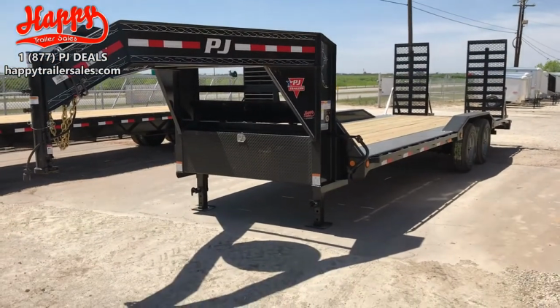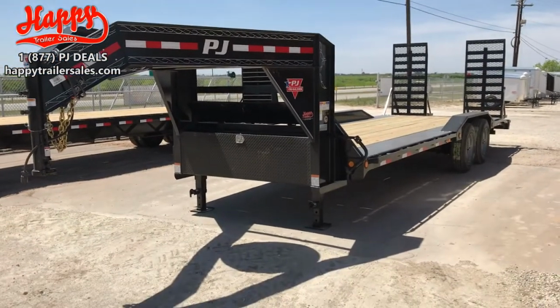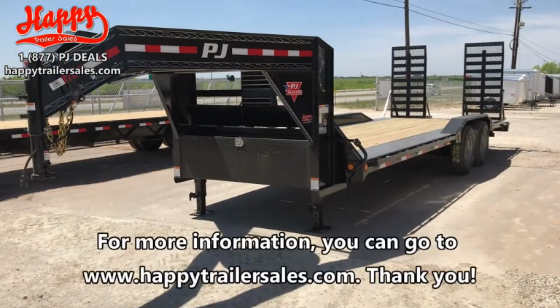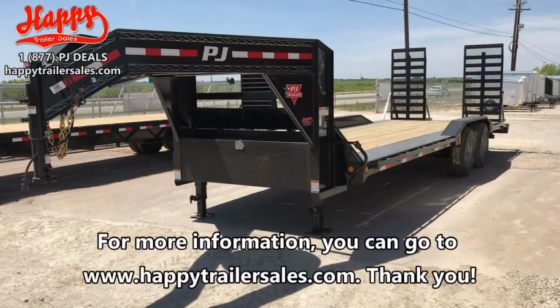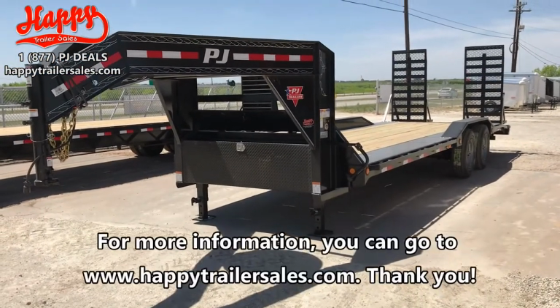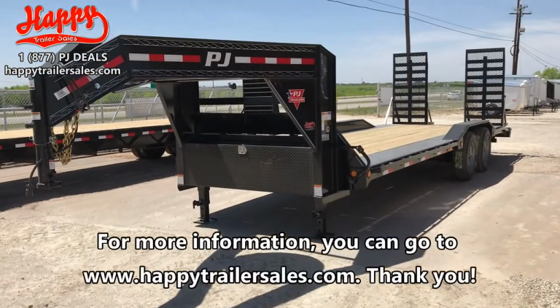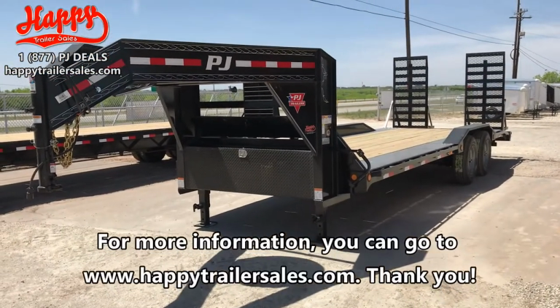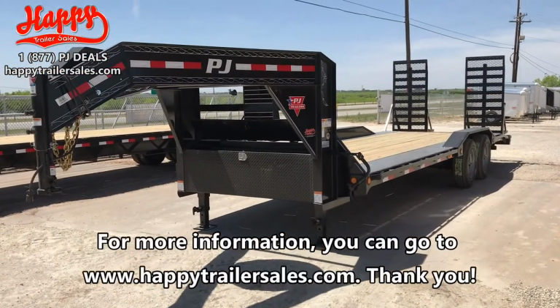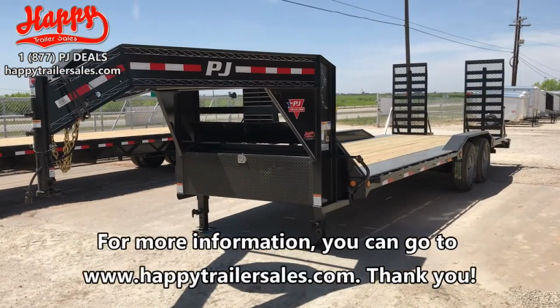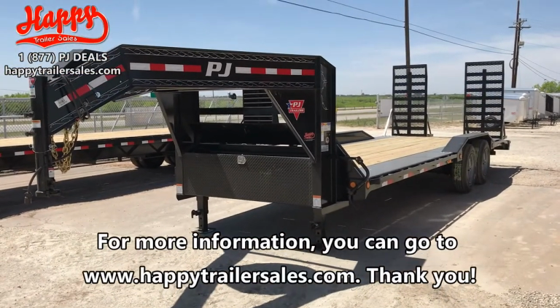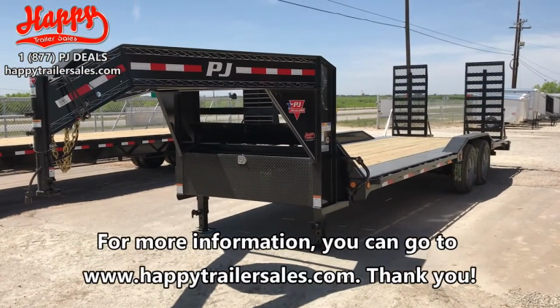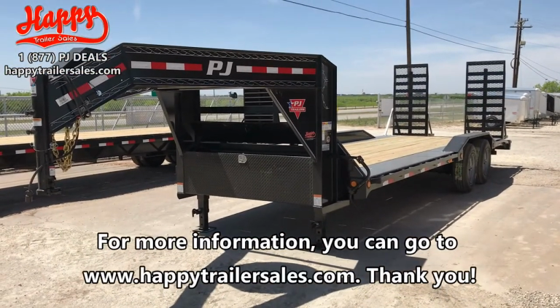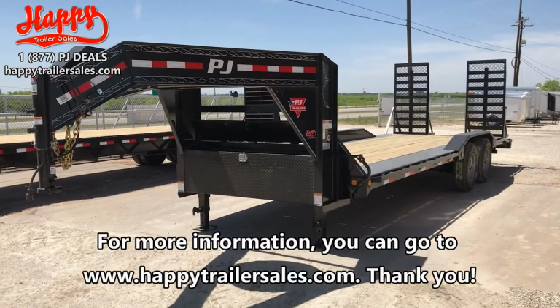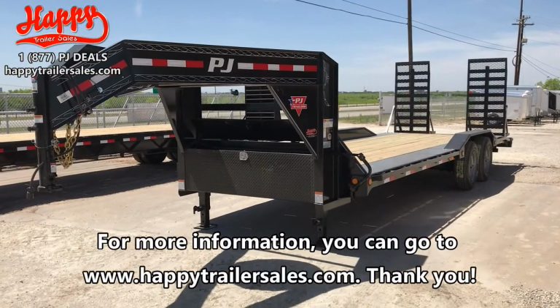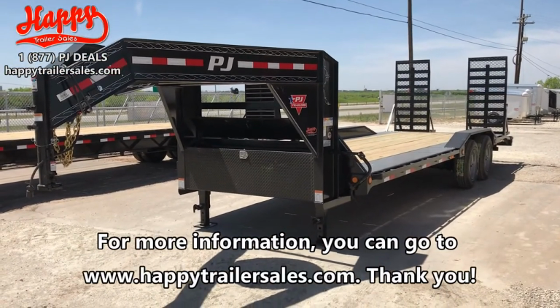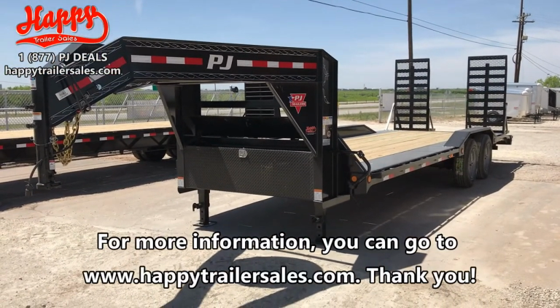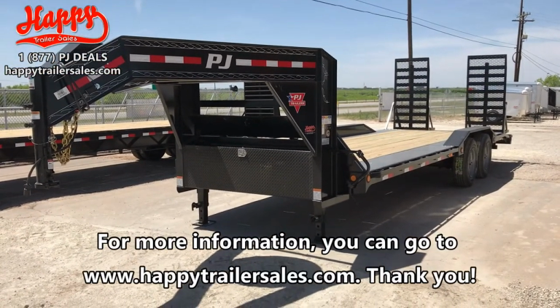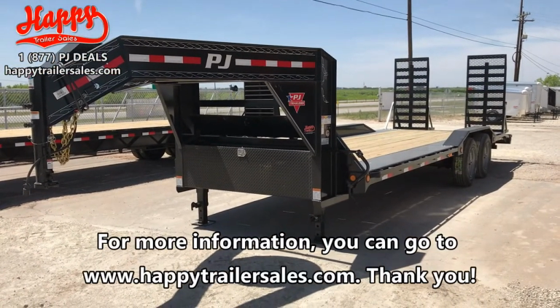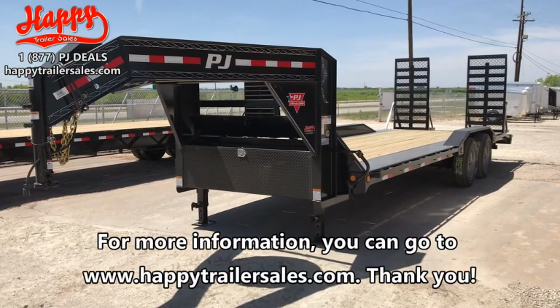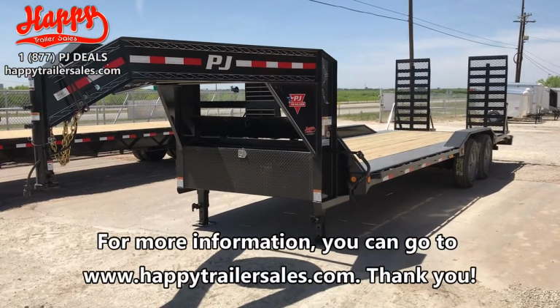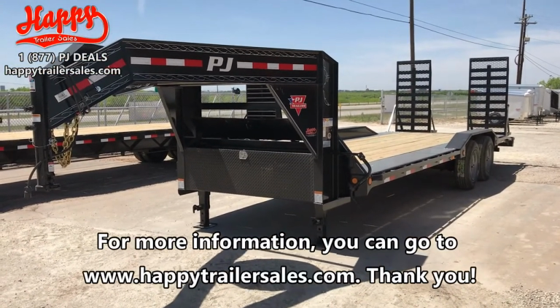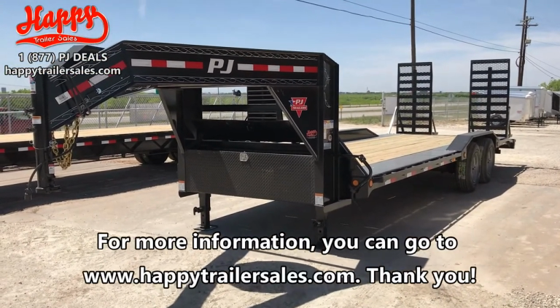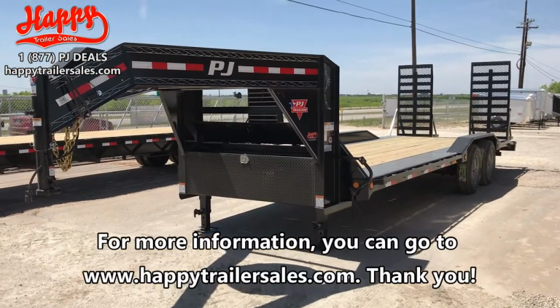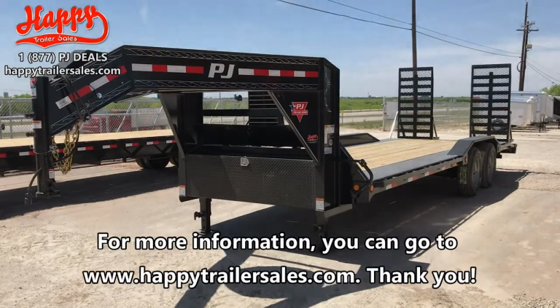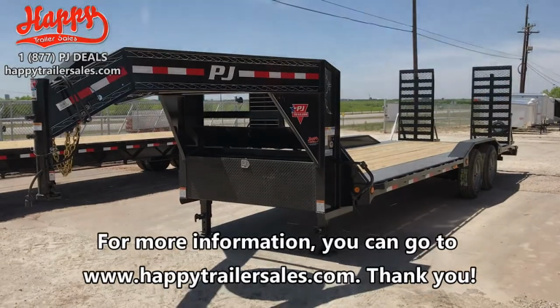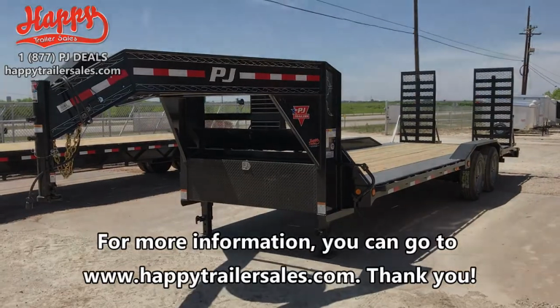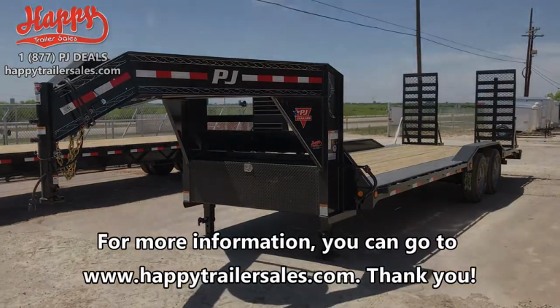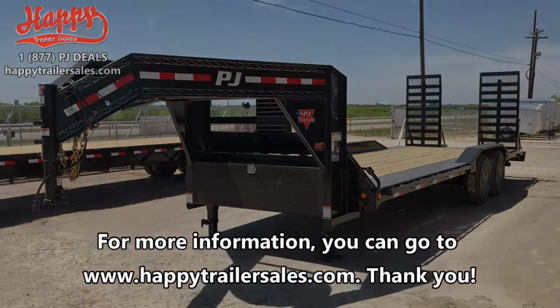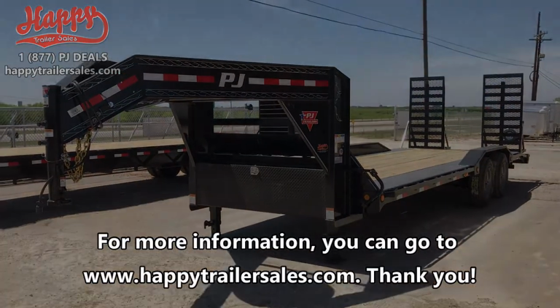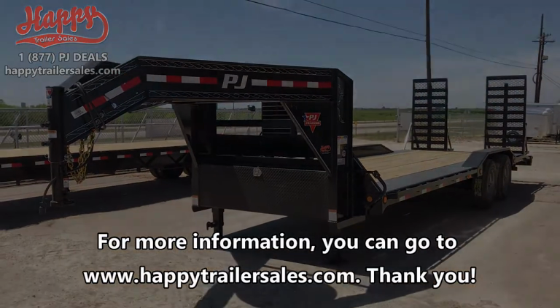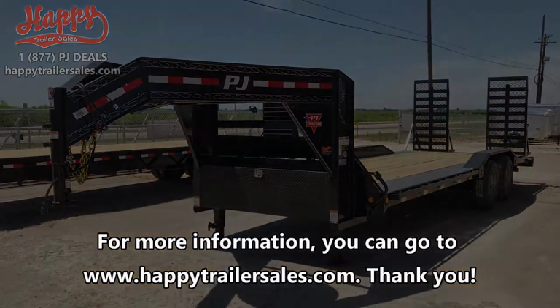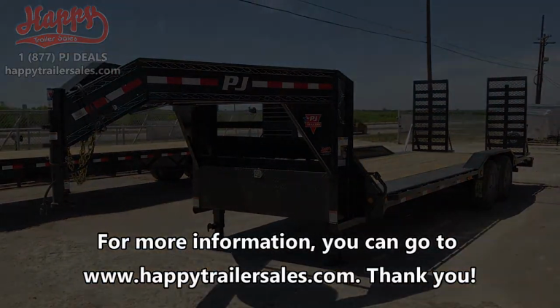For more information you can go to www.happytrailersales.com. Thank you.